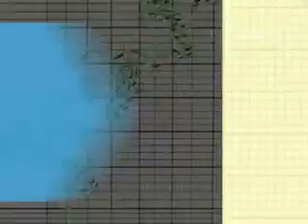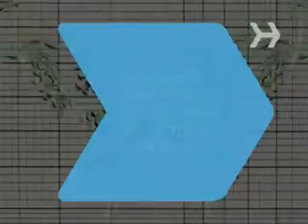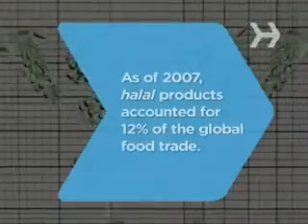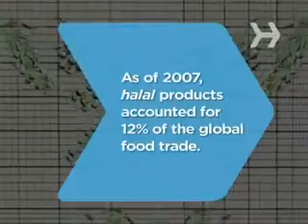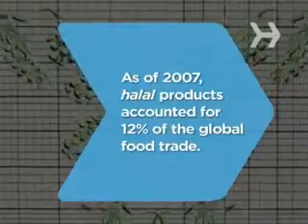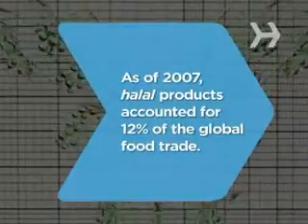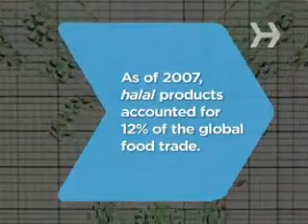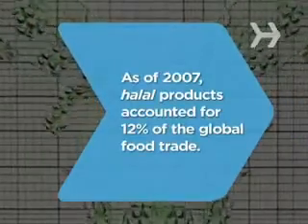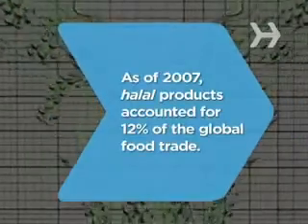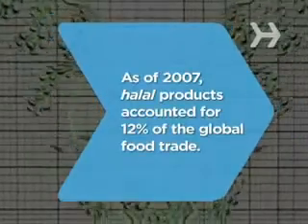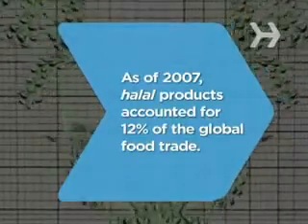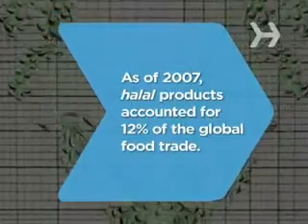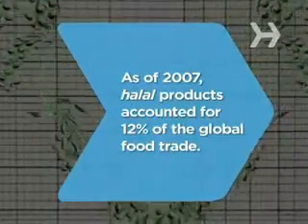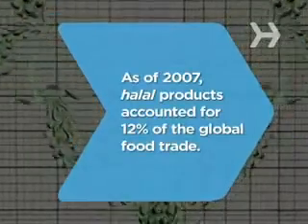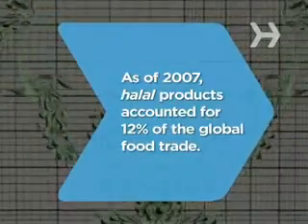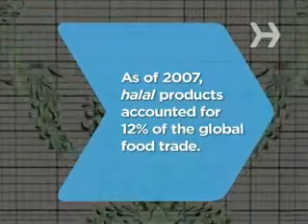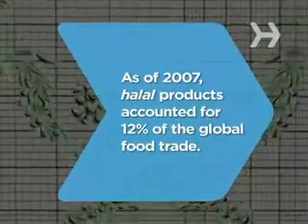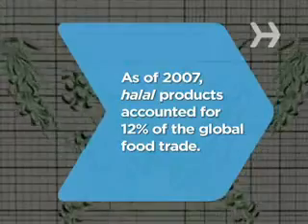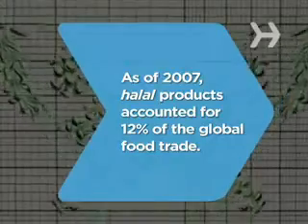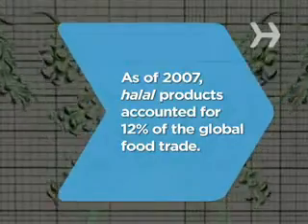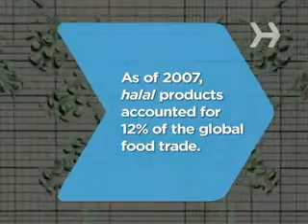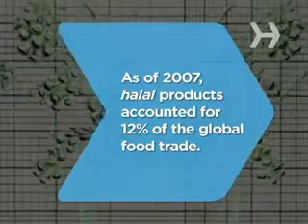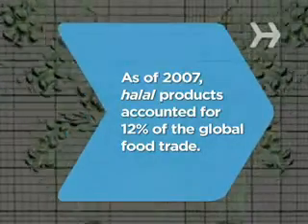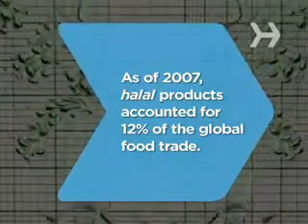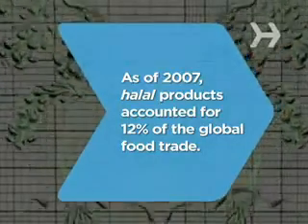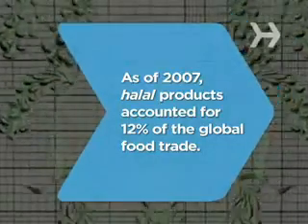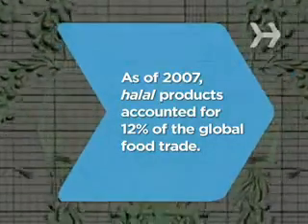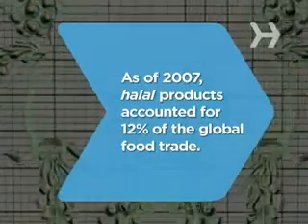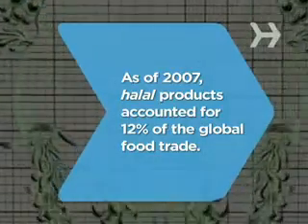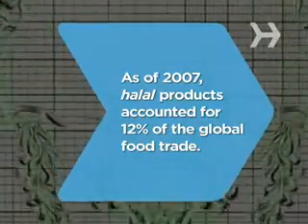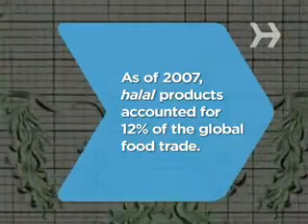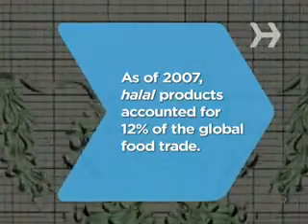Did you know? As of 2007, halal products accounted for 12% of the global food trade.